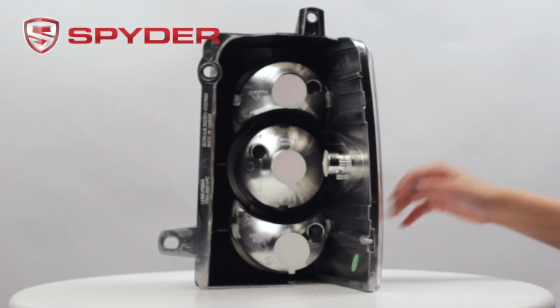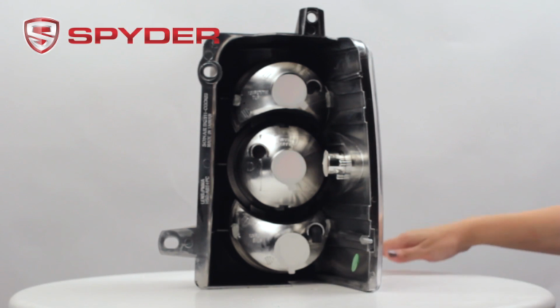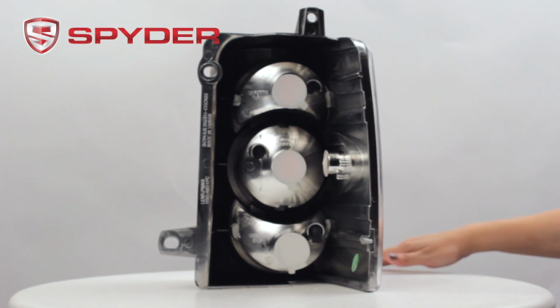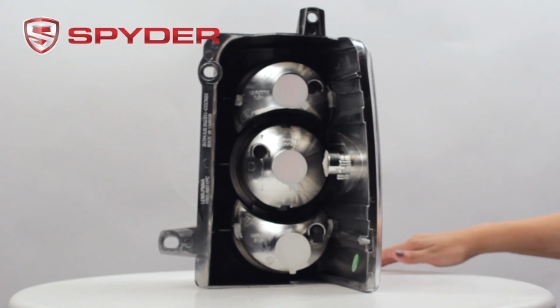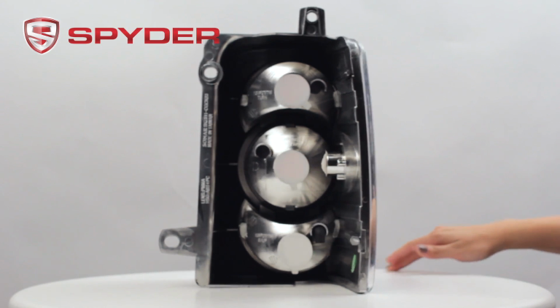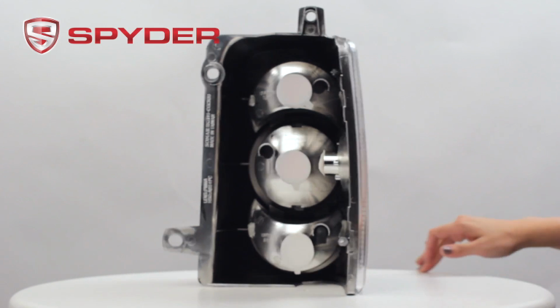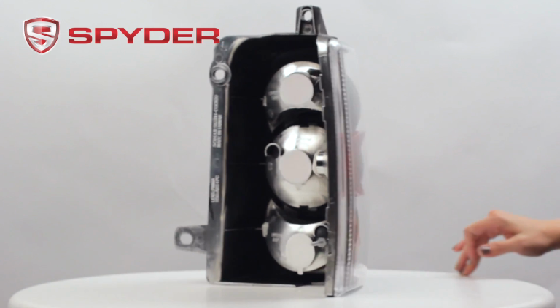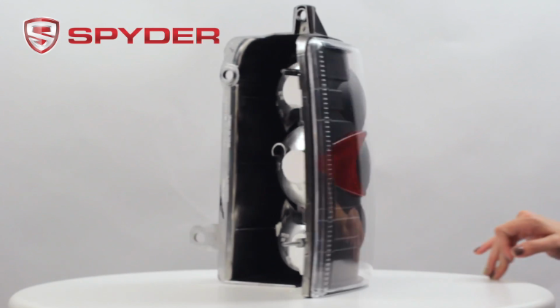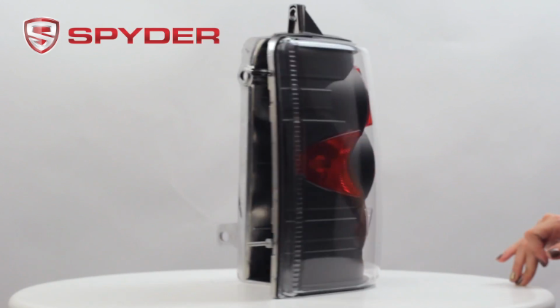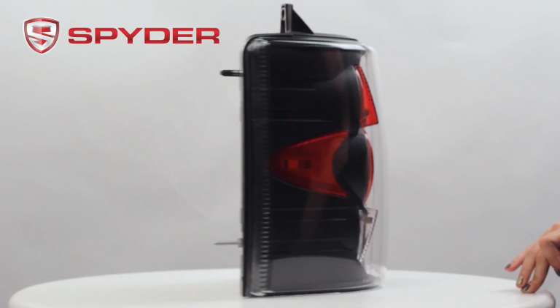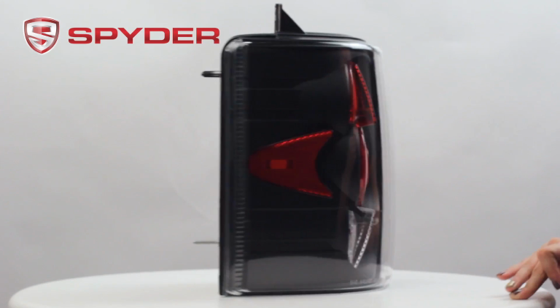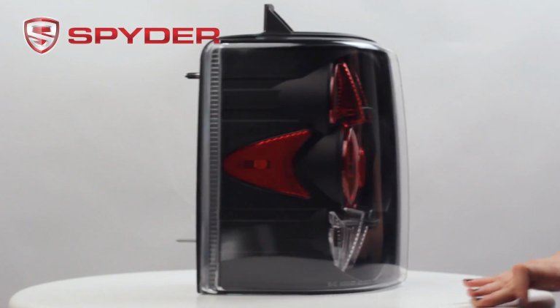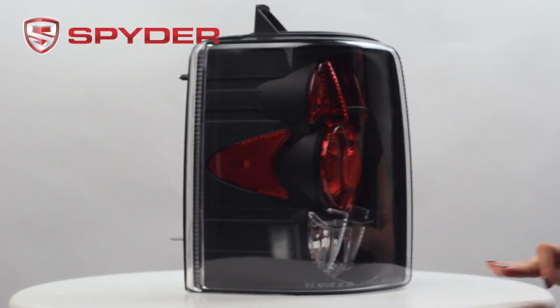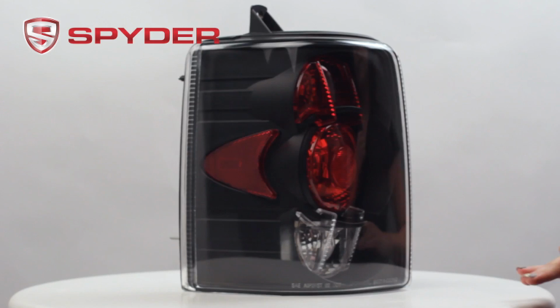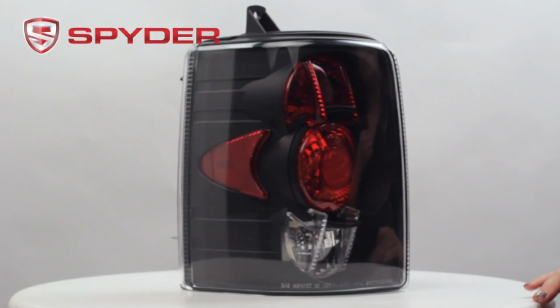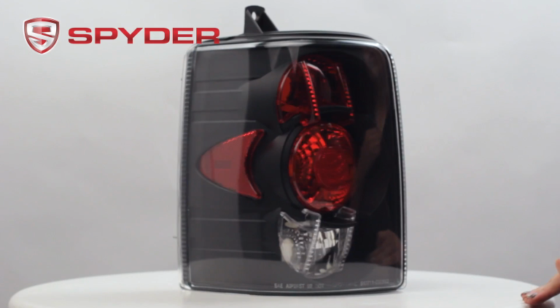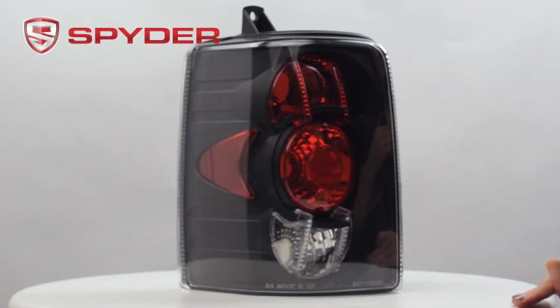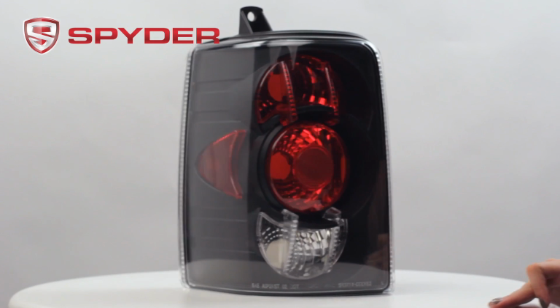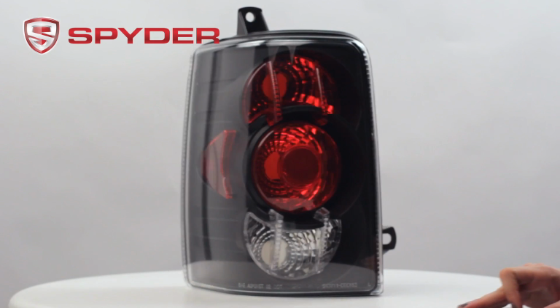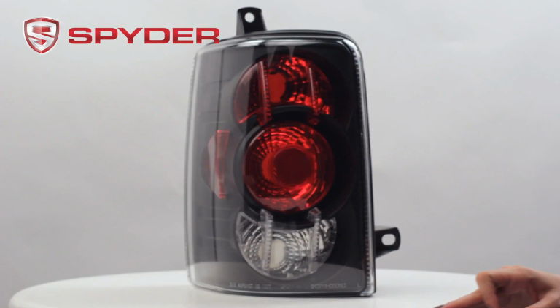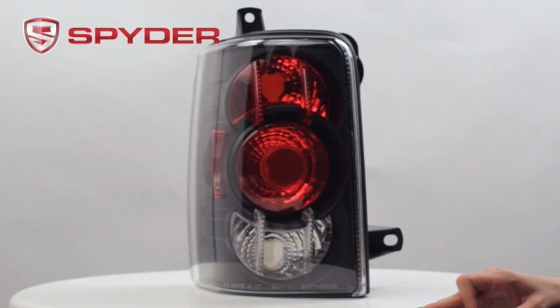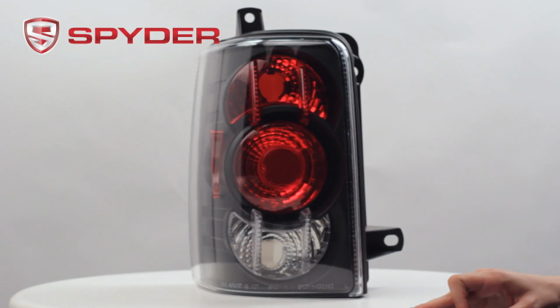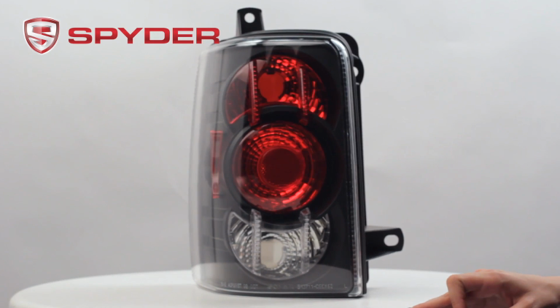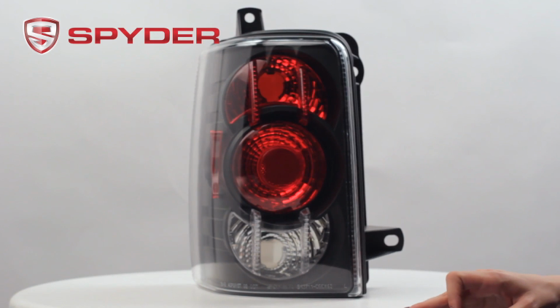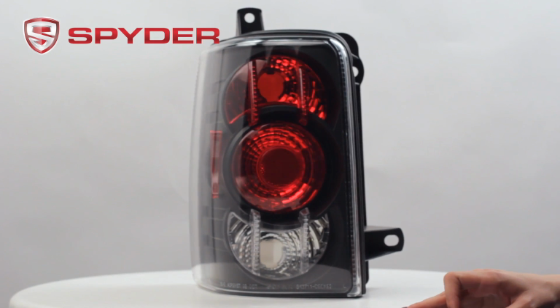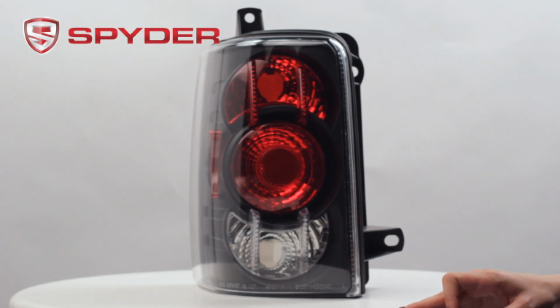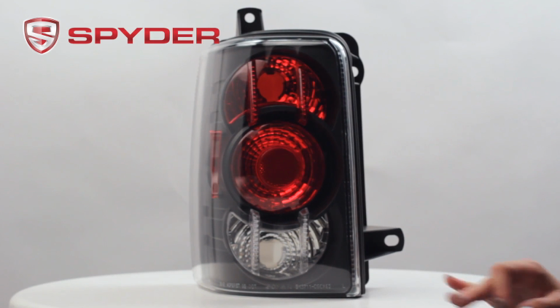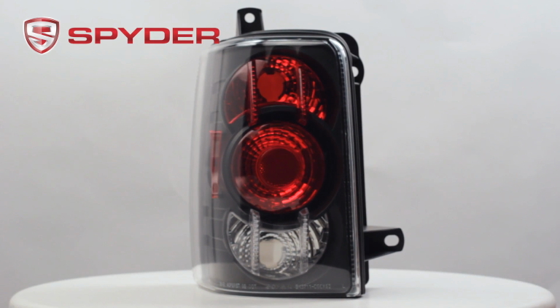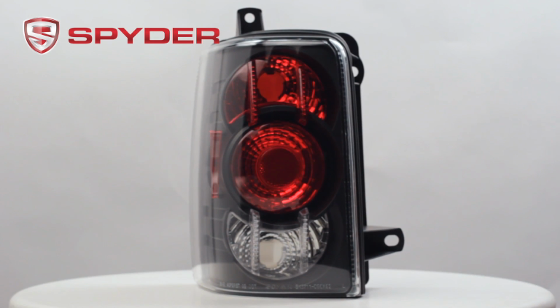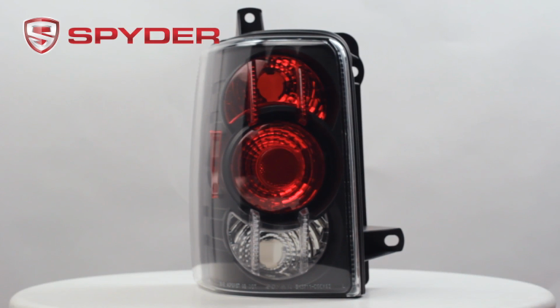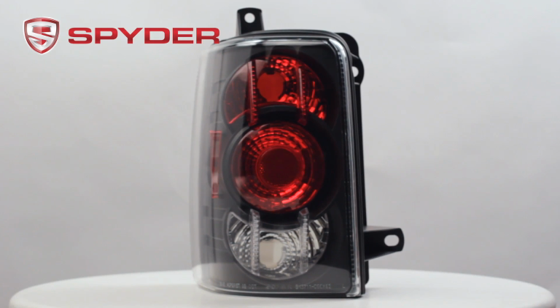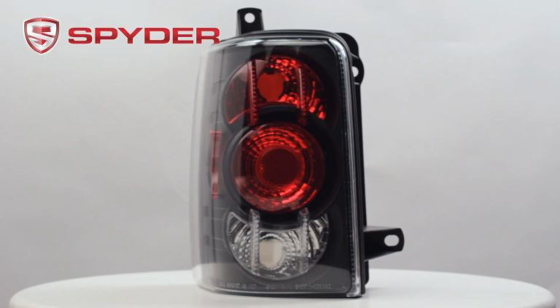This taillight does not include your turn, park brake, or reverse bulb. Please transfer from your stock.